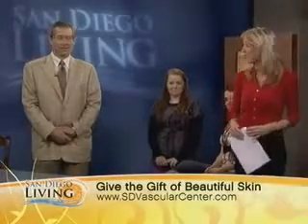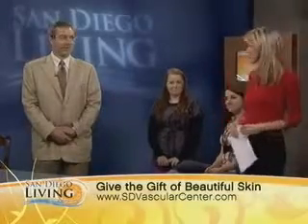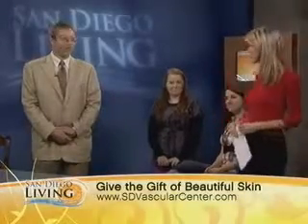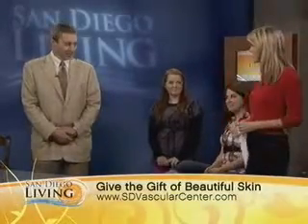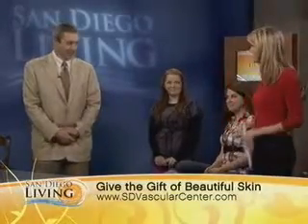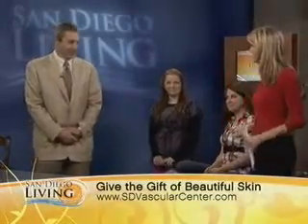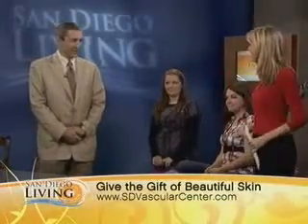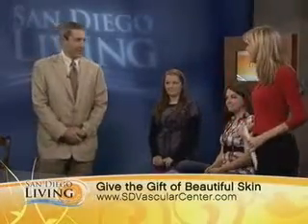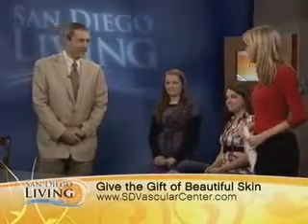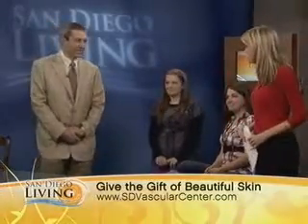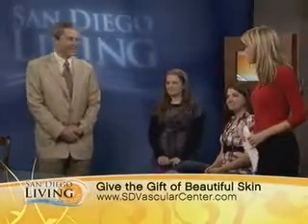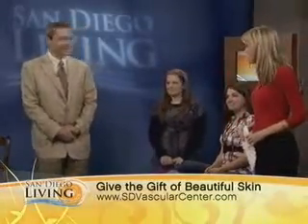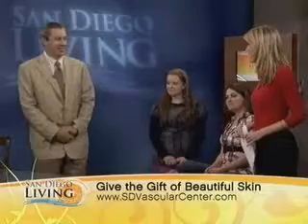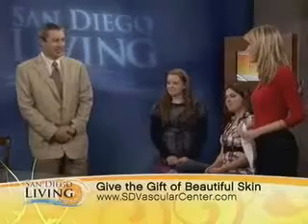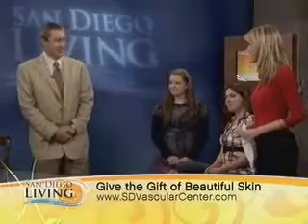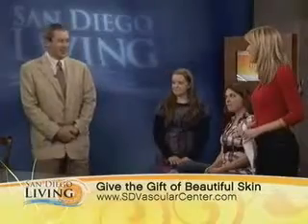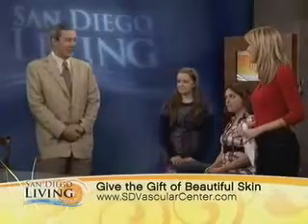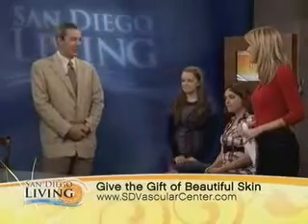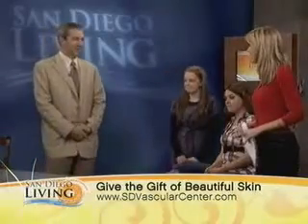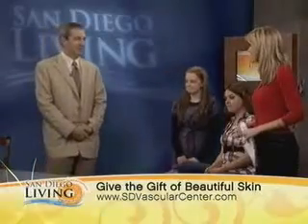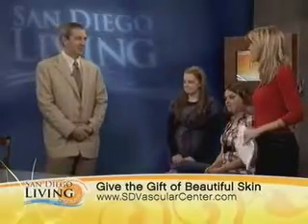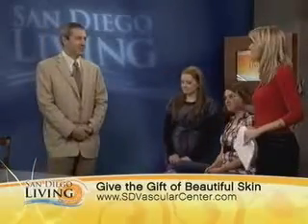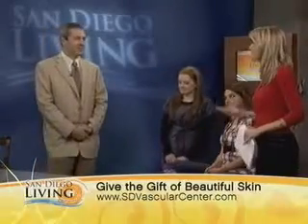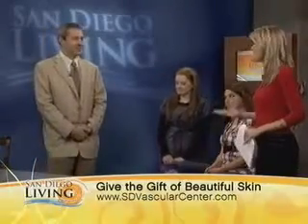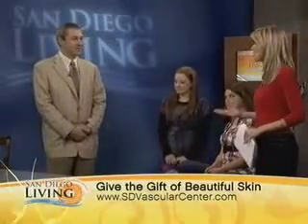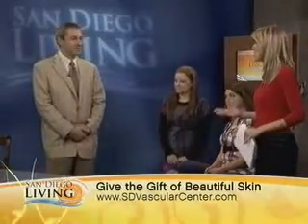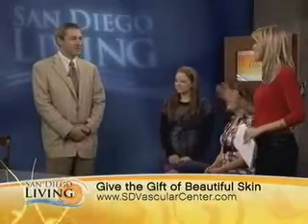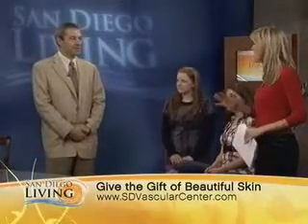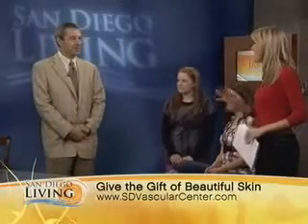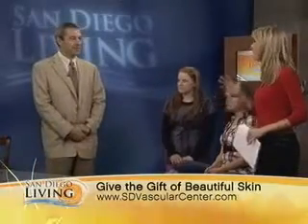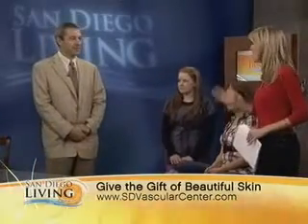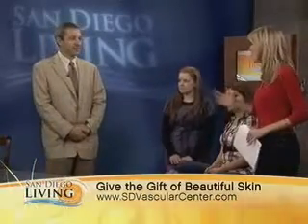Good morning, doctor. Good morning. Thanks so much for being here. Thank you for having us. You know, this is a big concern among men and women —